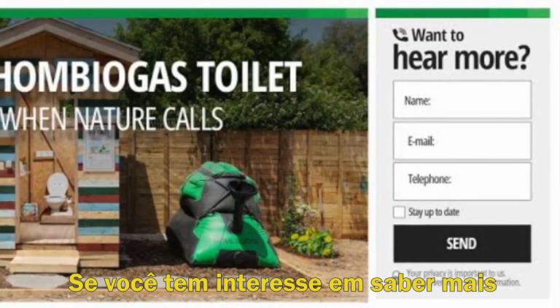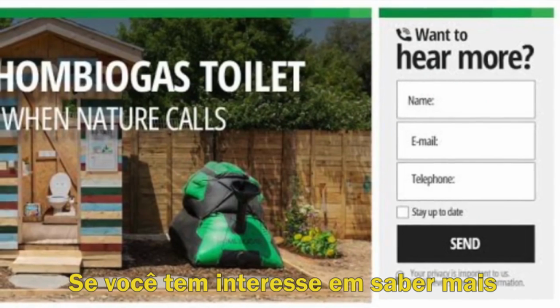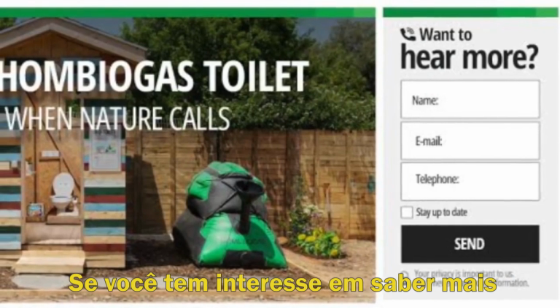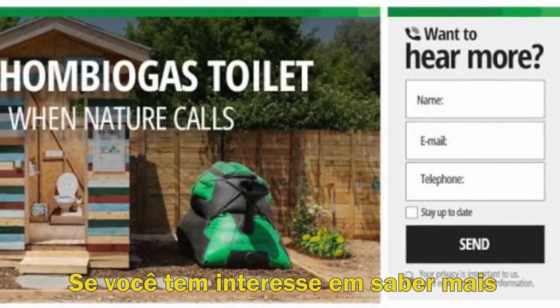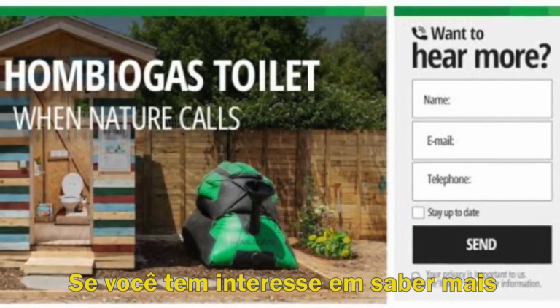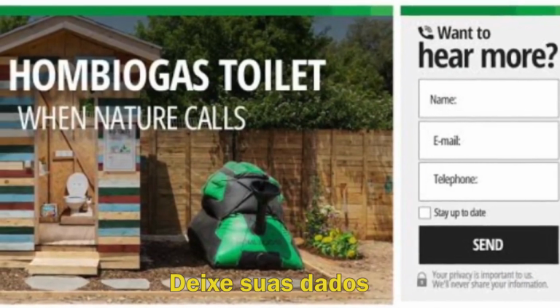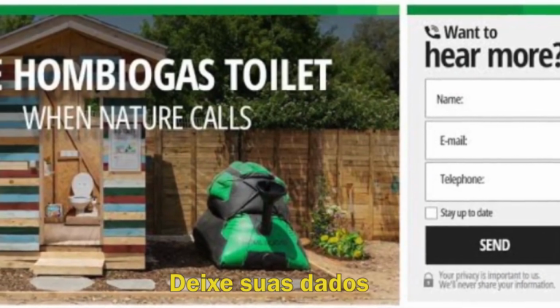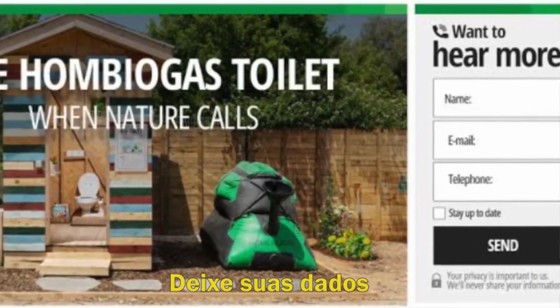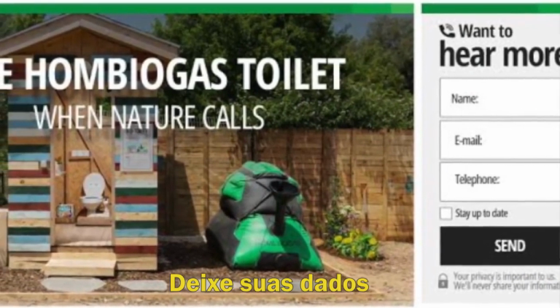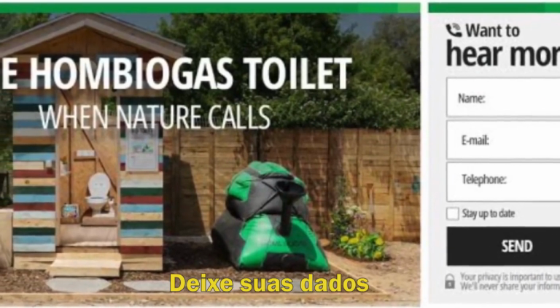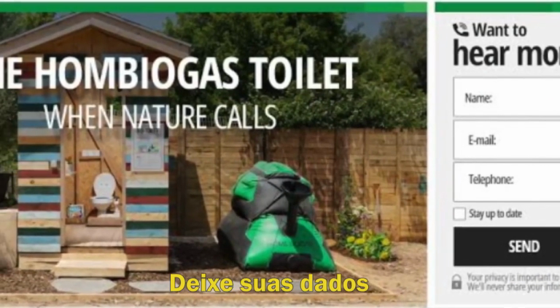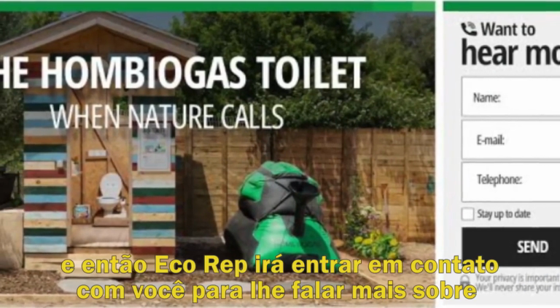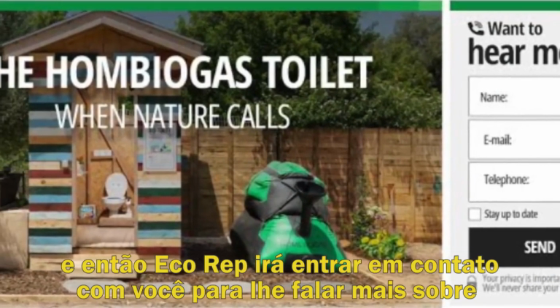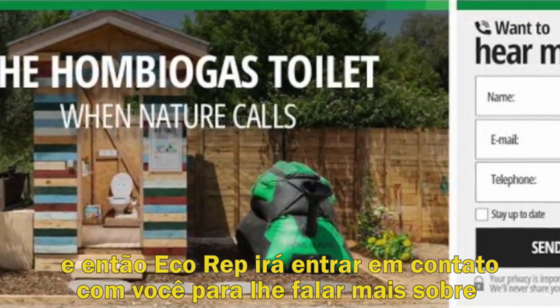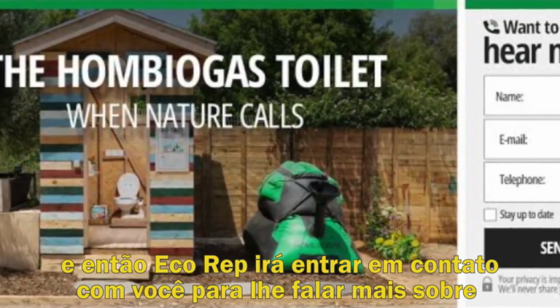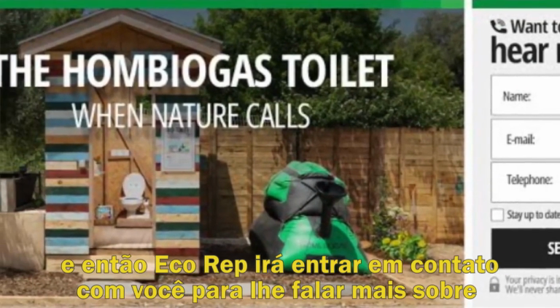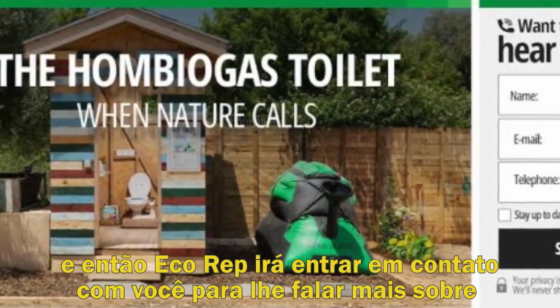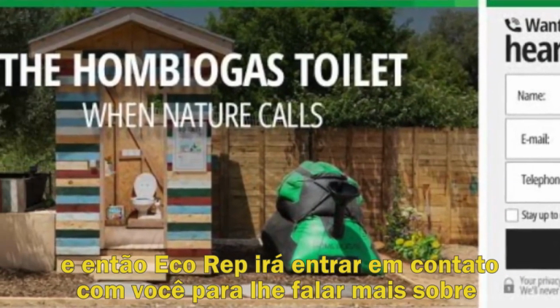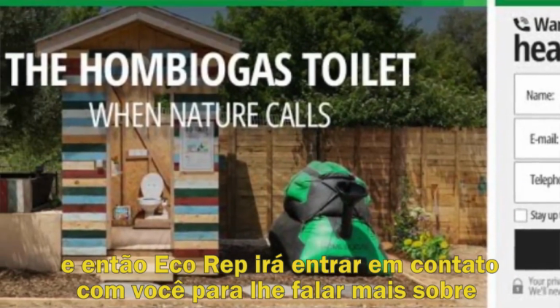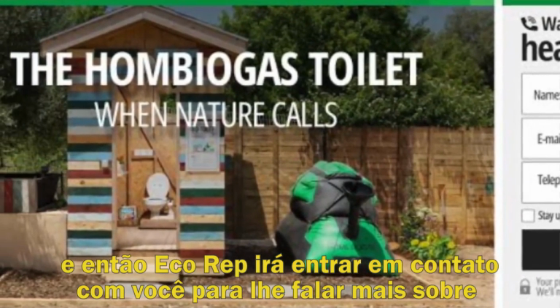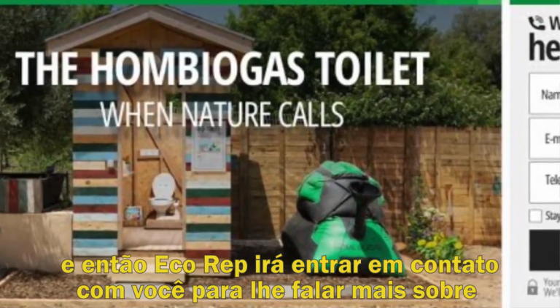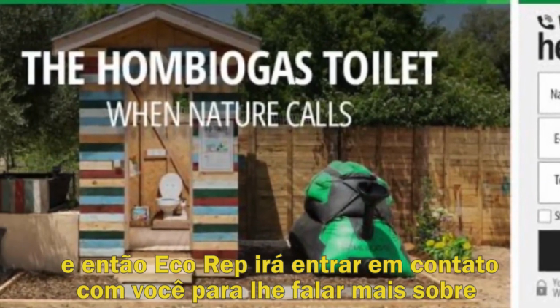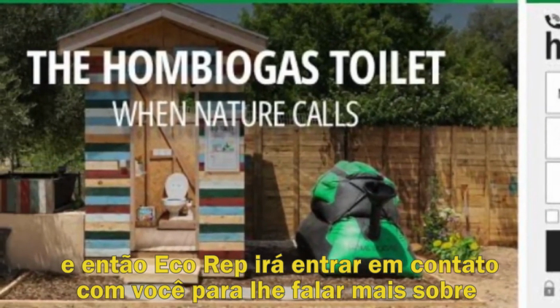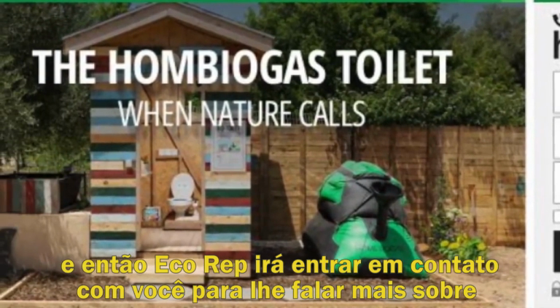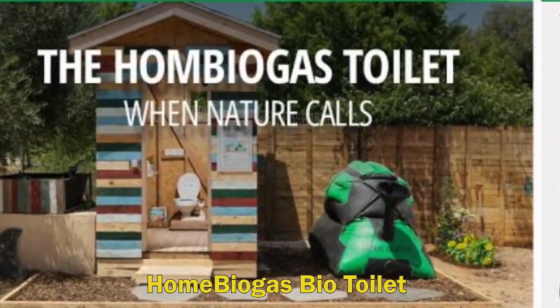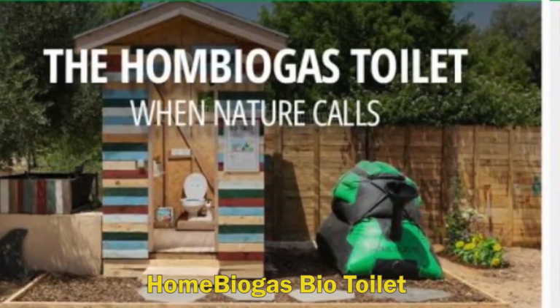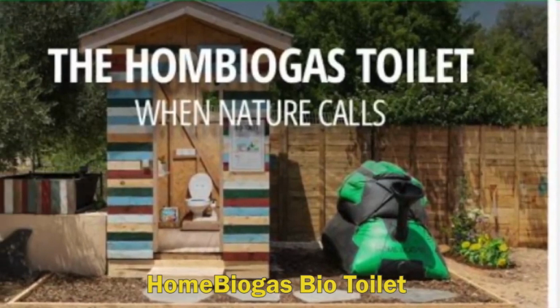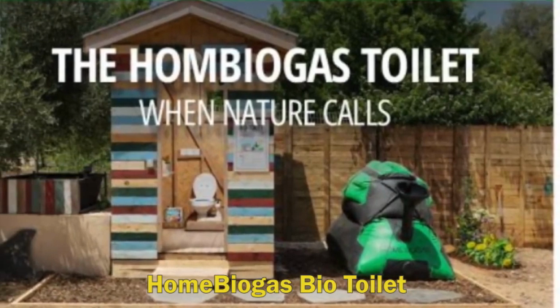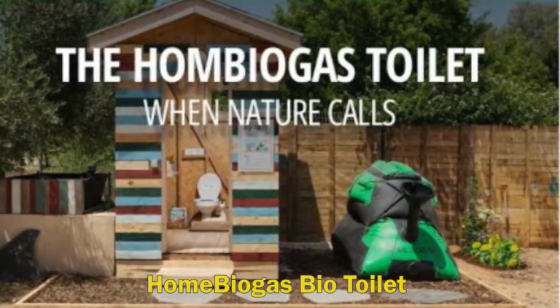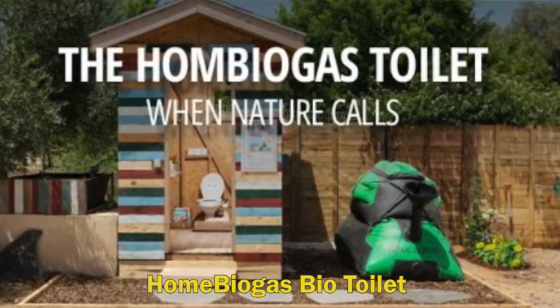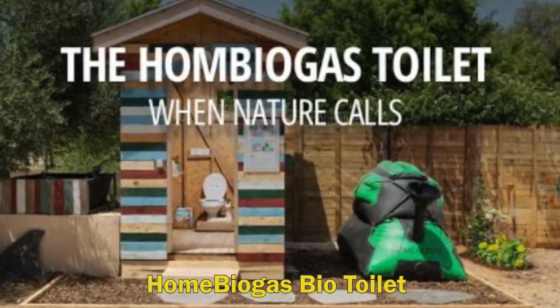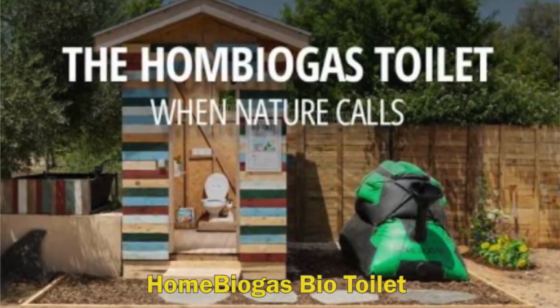If you're interested in learning more, leave your information and an eco rep will contact you to tell you more about the Home Biogas Bio Toilet.